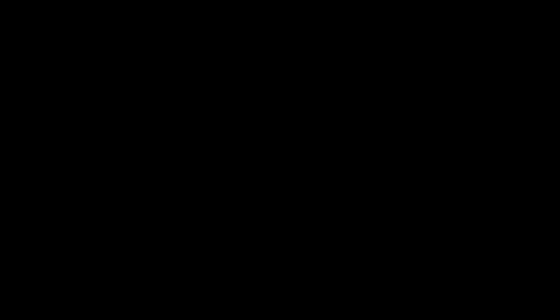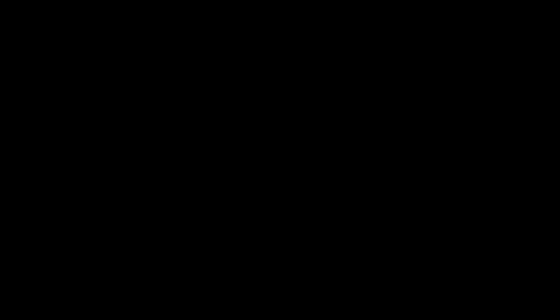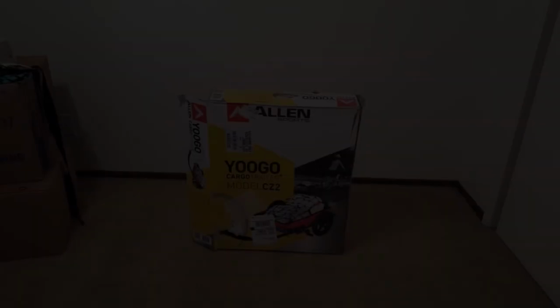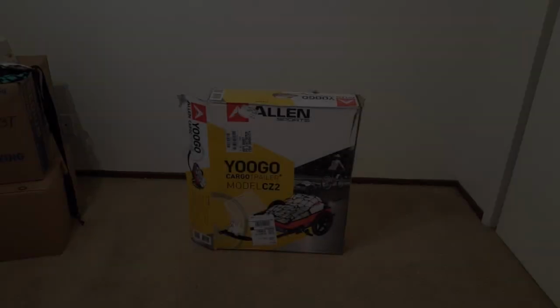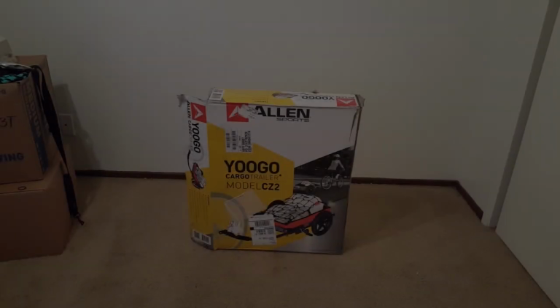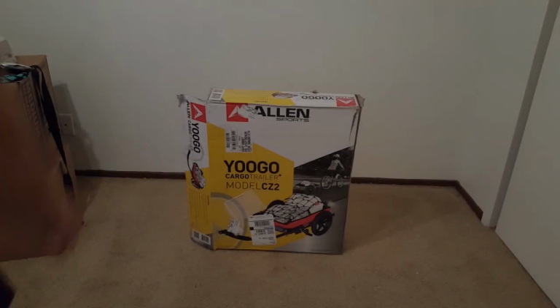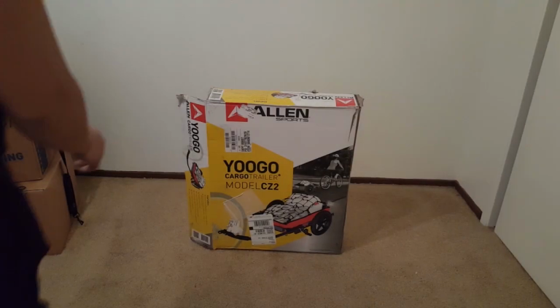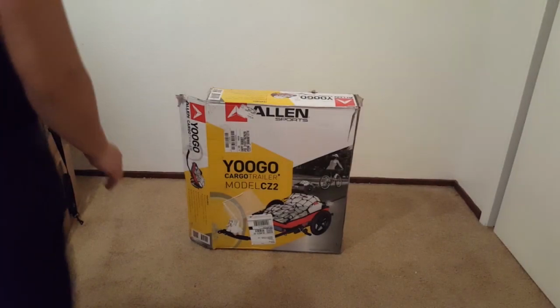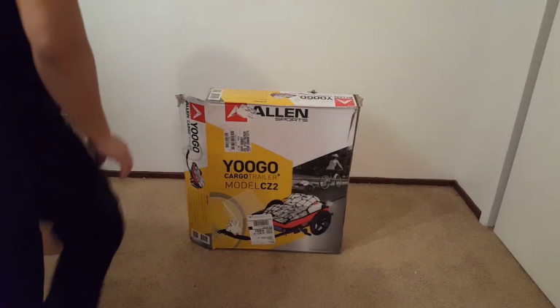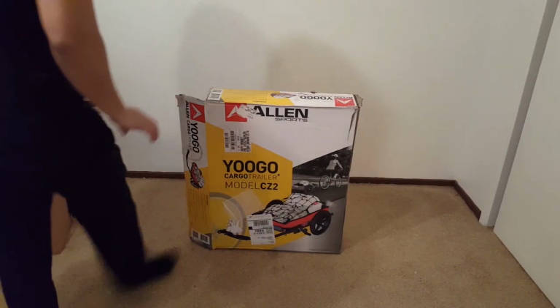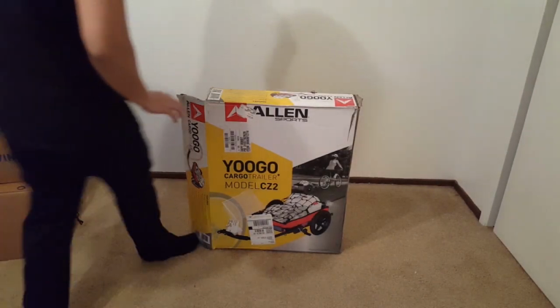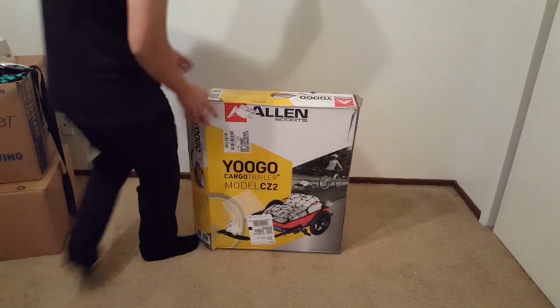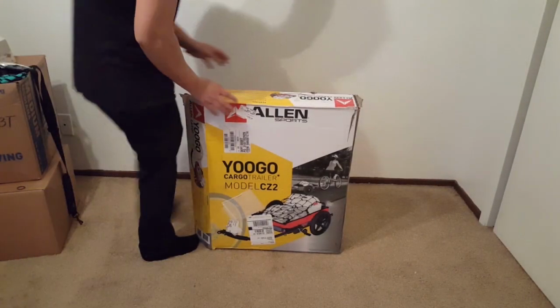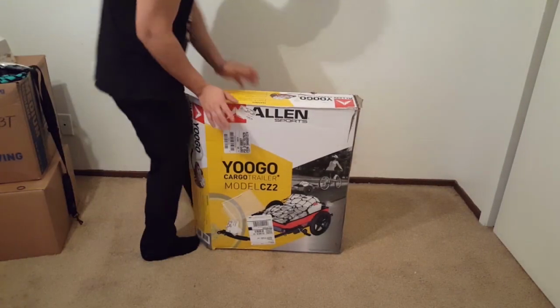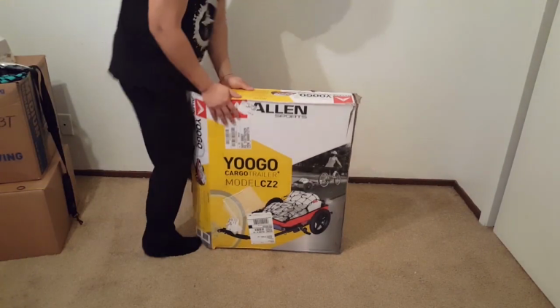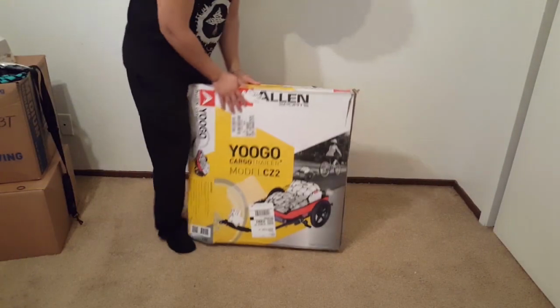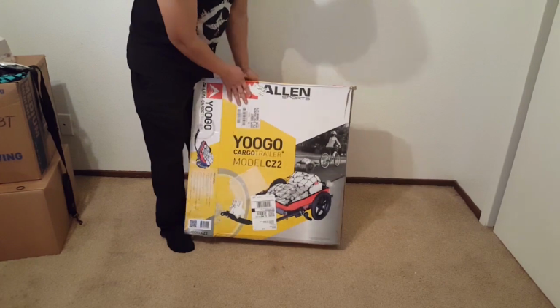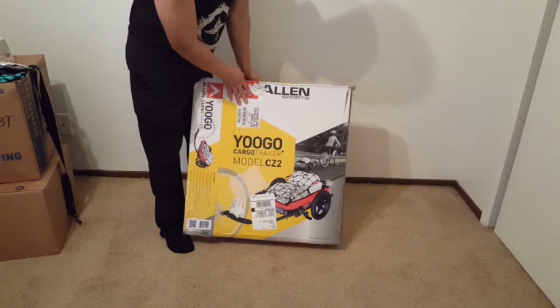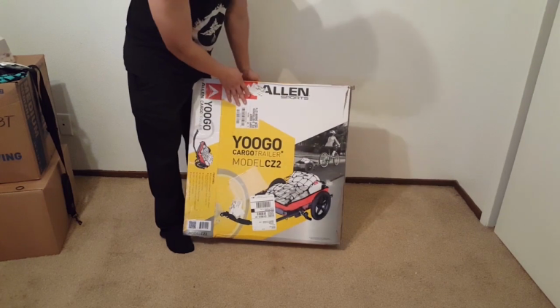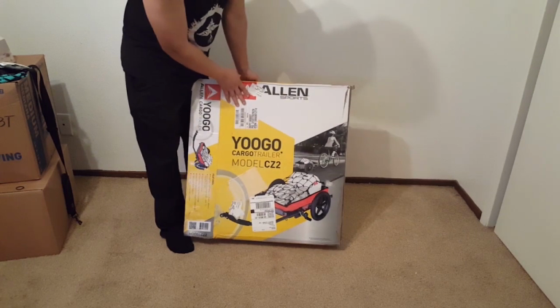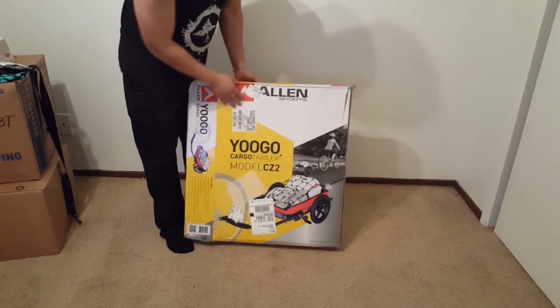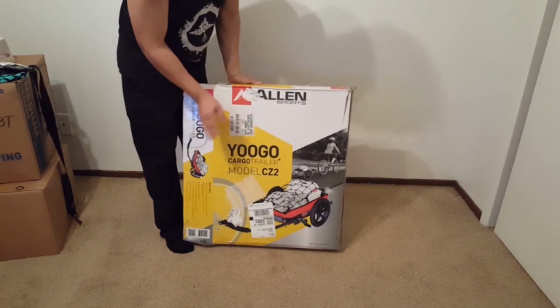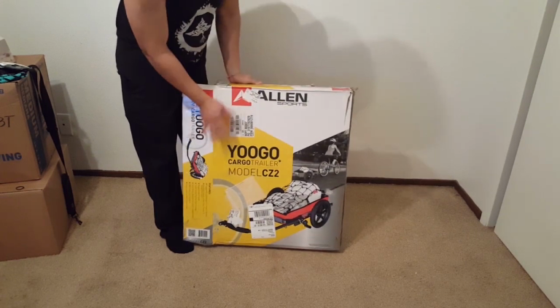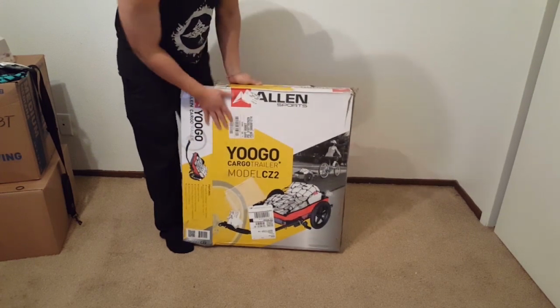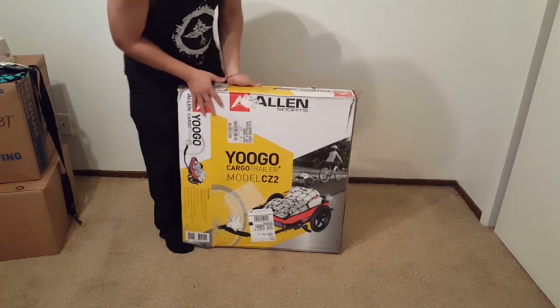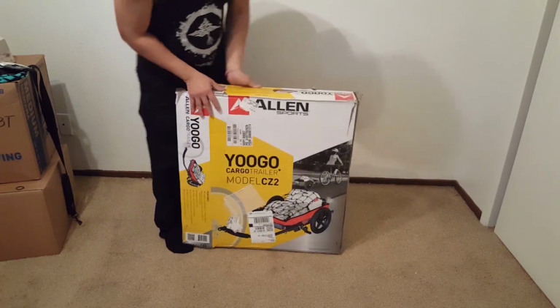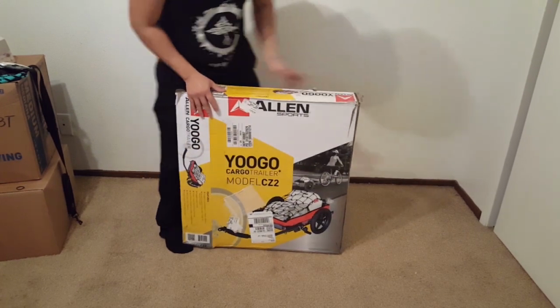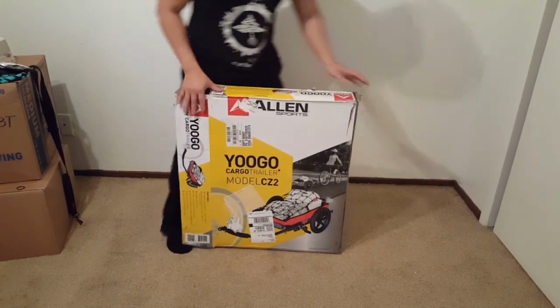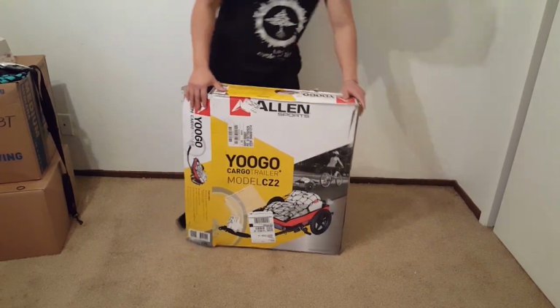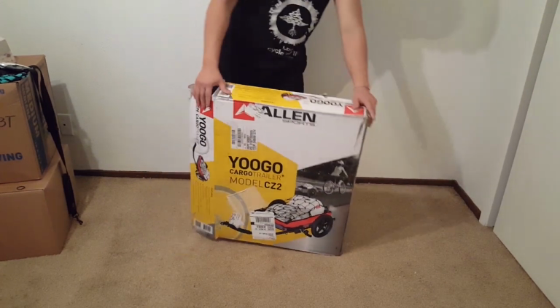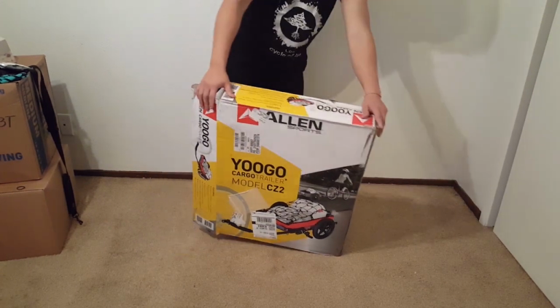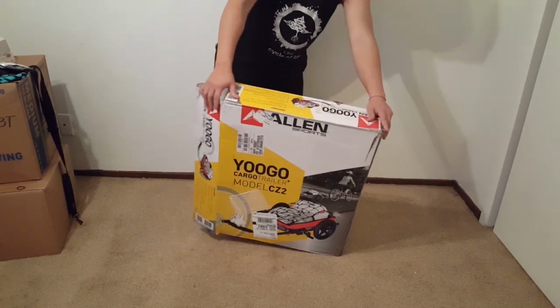Hello everyone, welcome back. Today I'll be doing an unboxing and review of the Allen Cargo Trailer Model CZ2 that I bought.